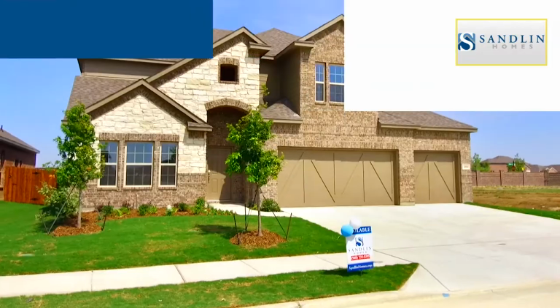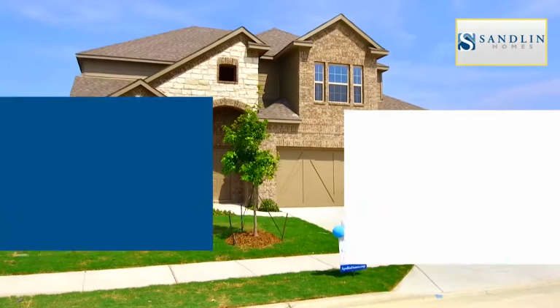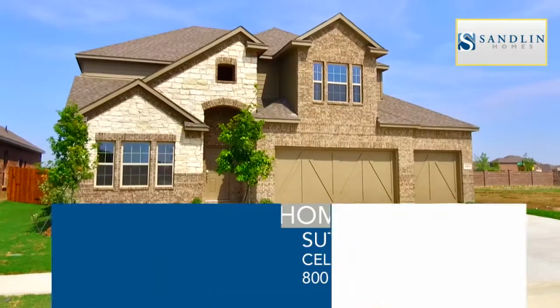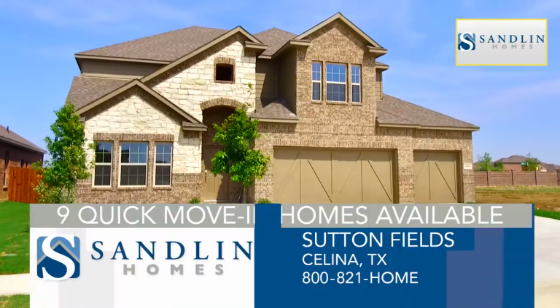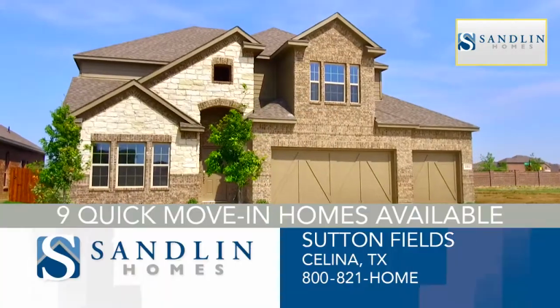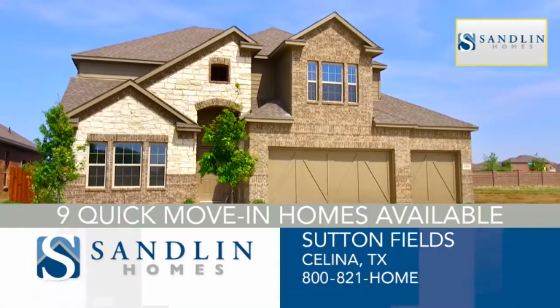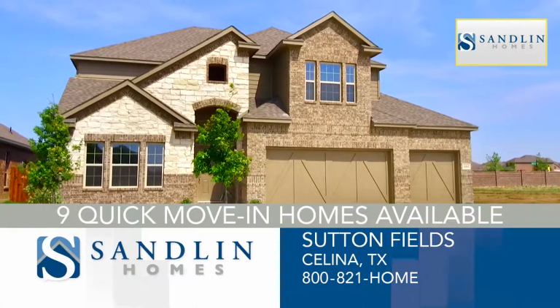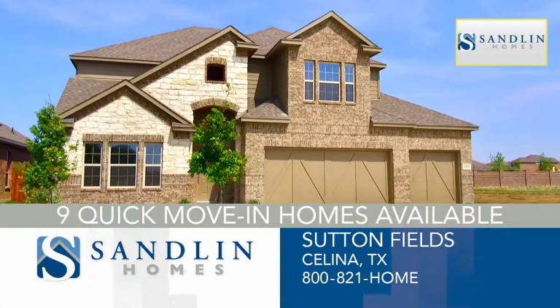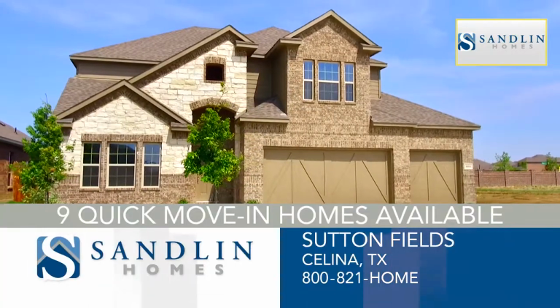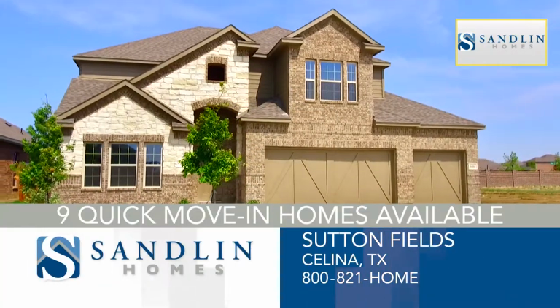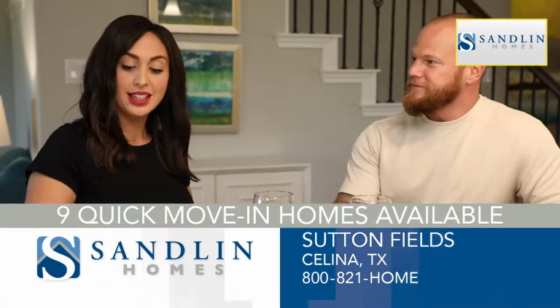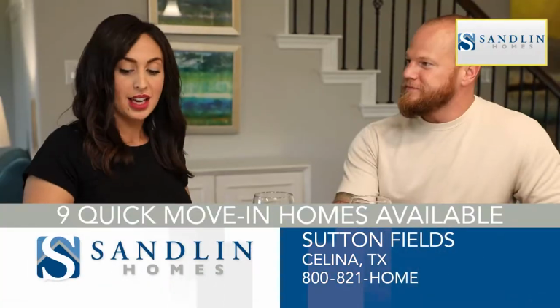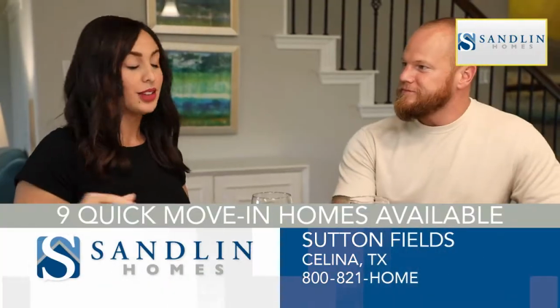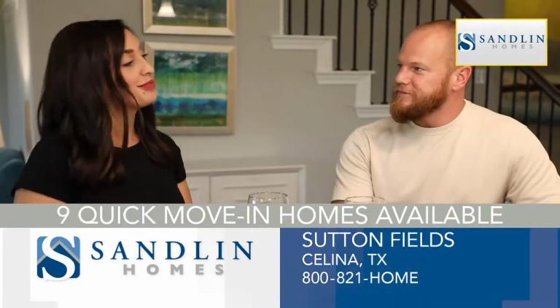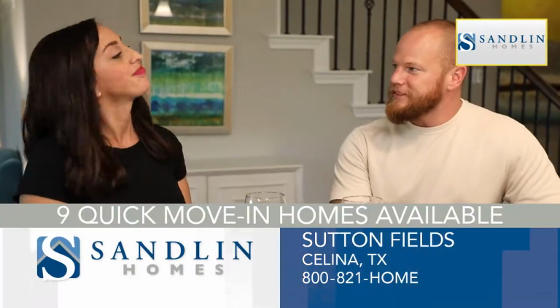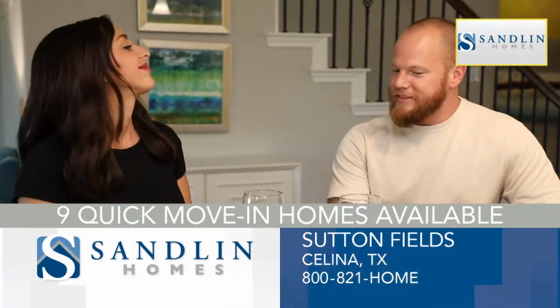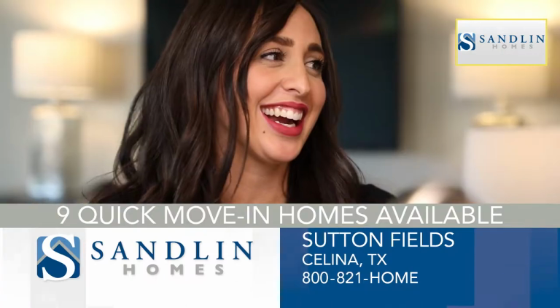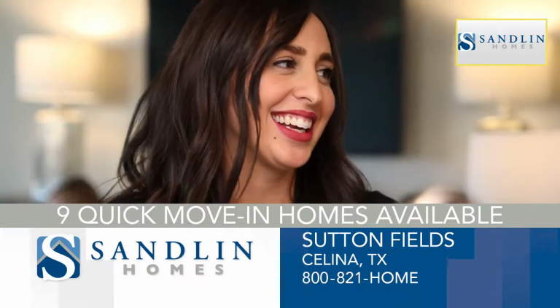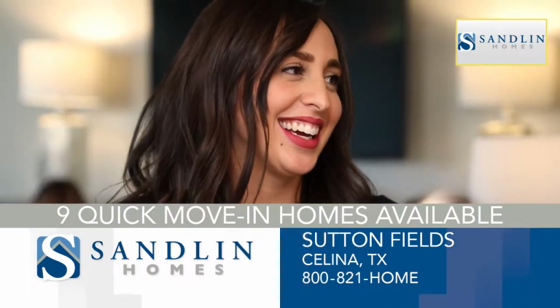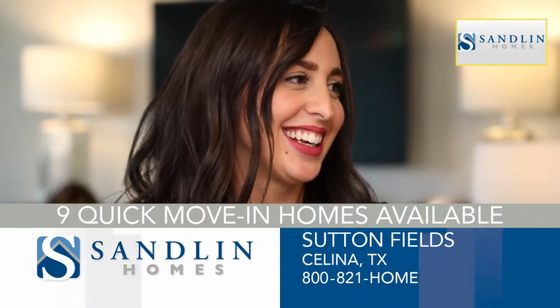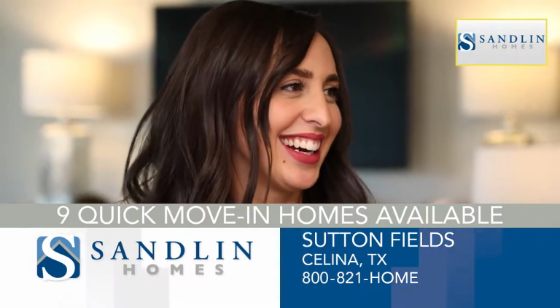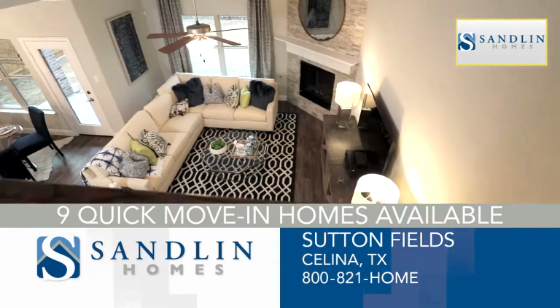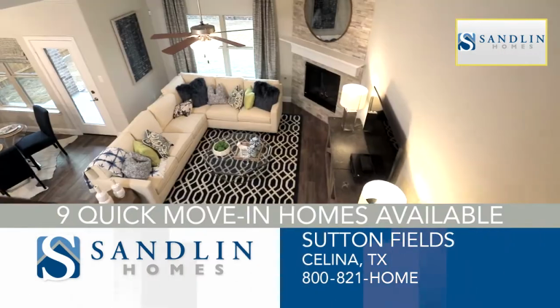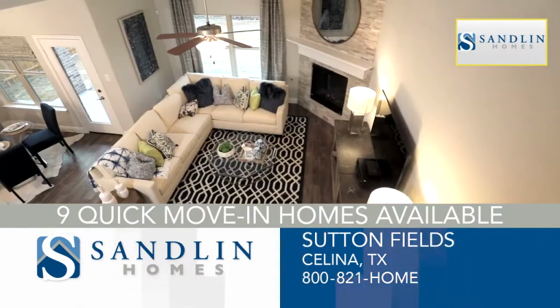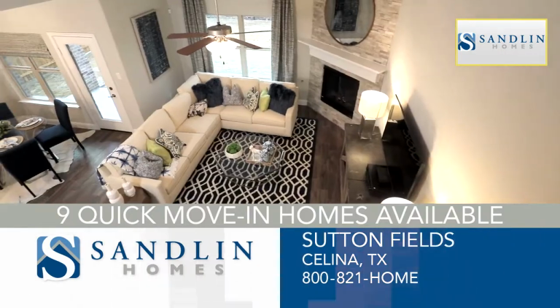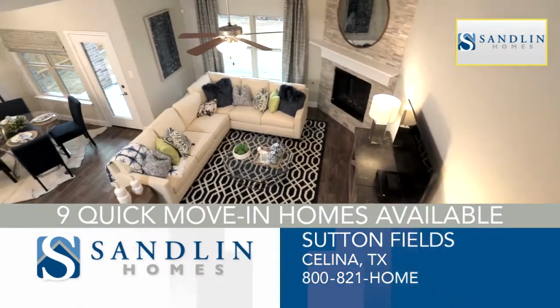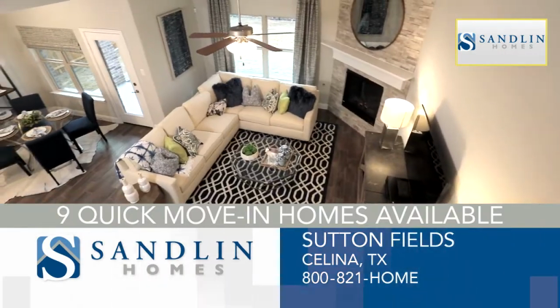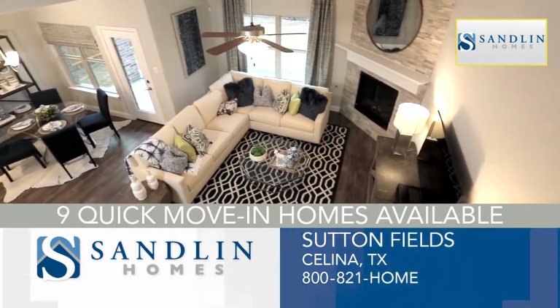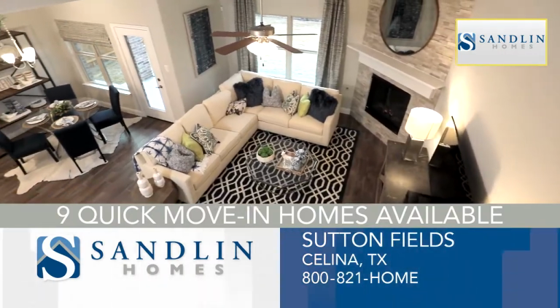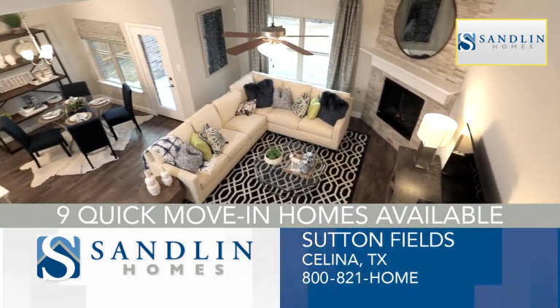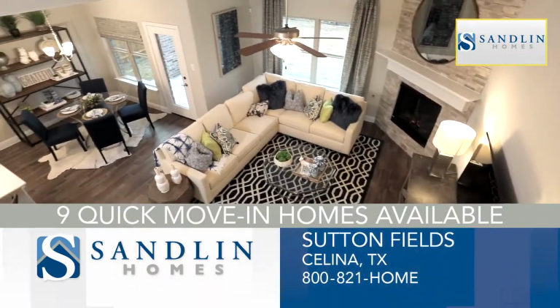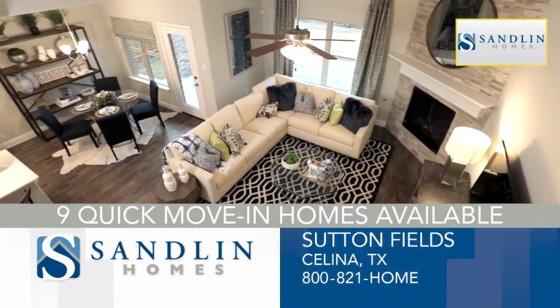With nine quick move-in homes available, you can be in your dream home by the summer. Discover the difference. Visit today.